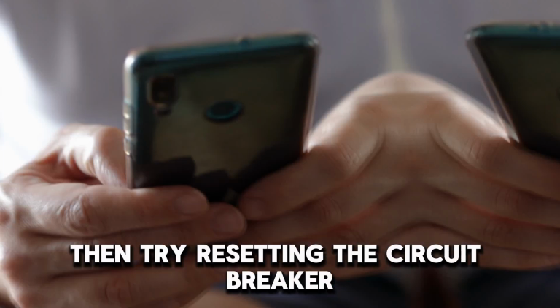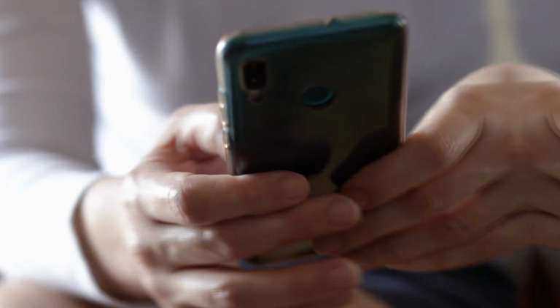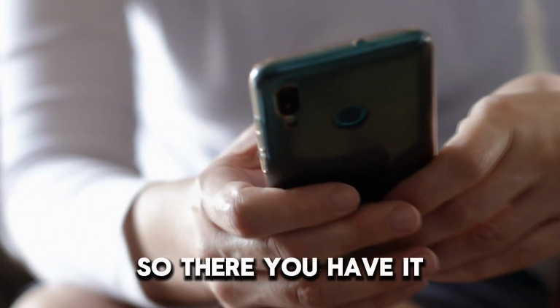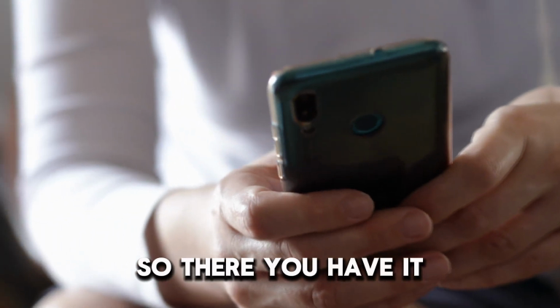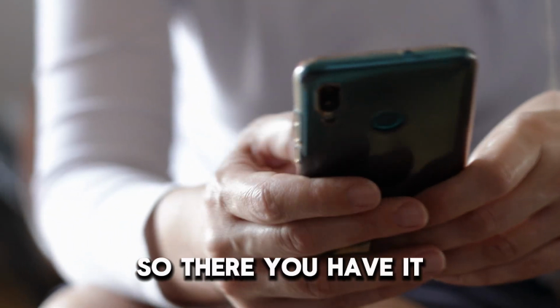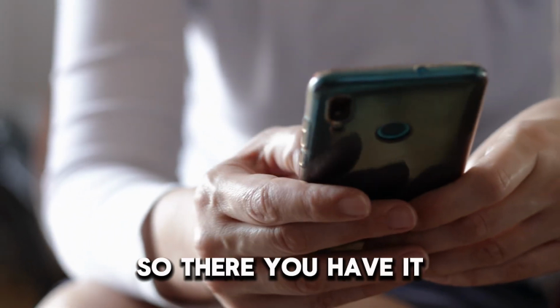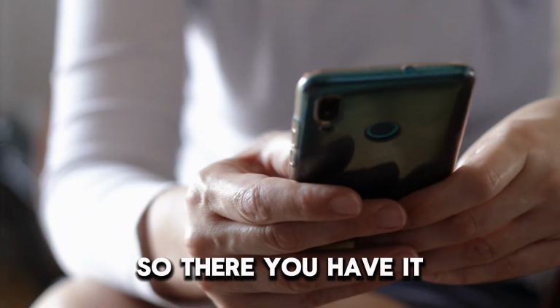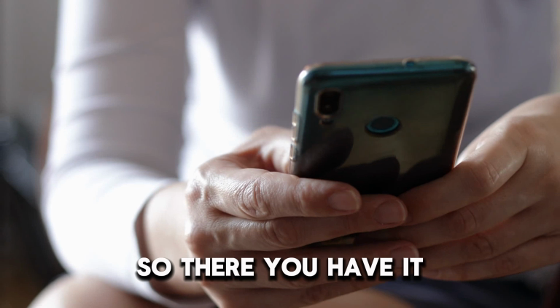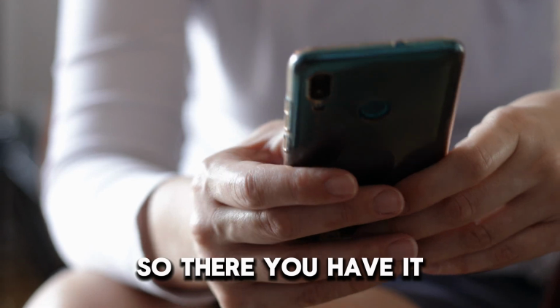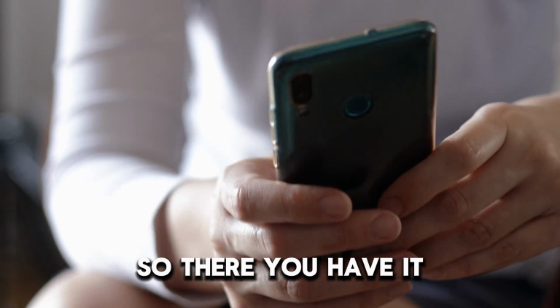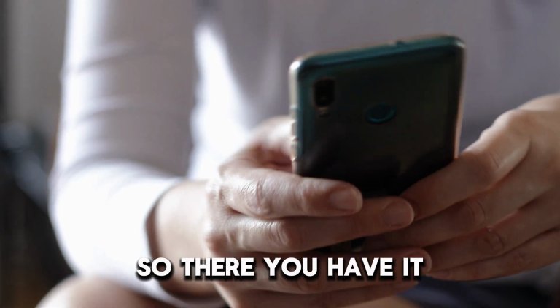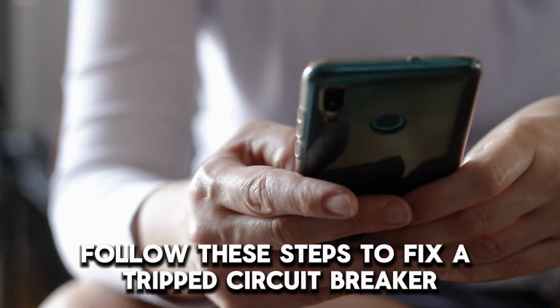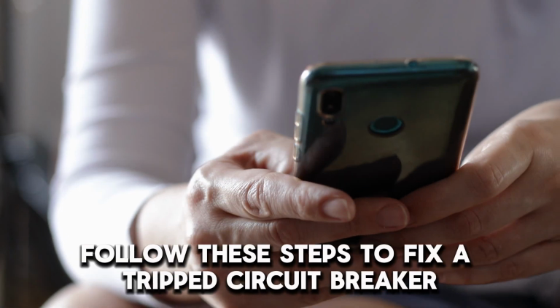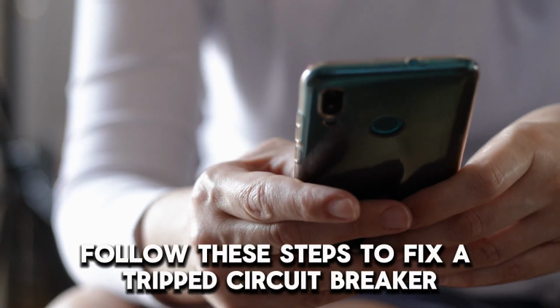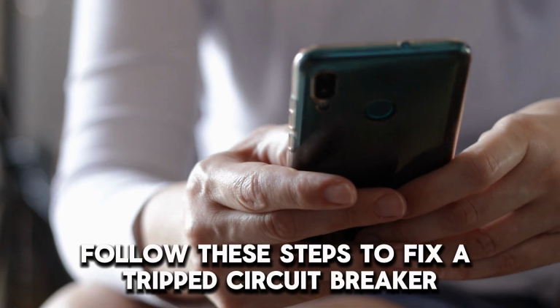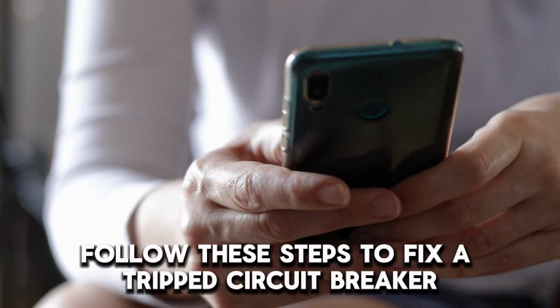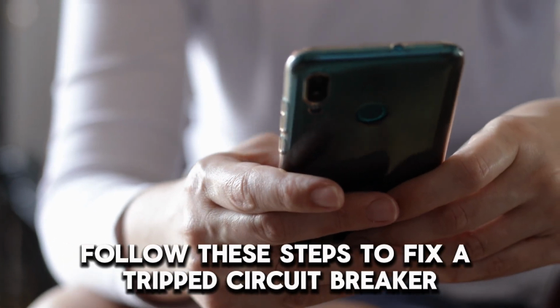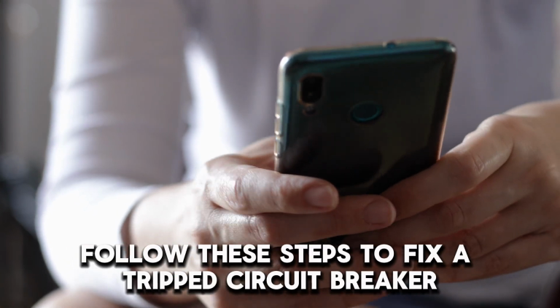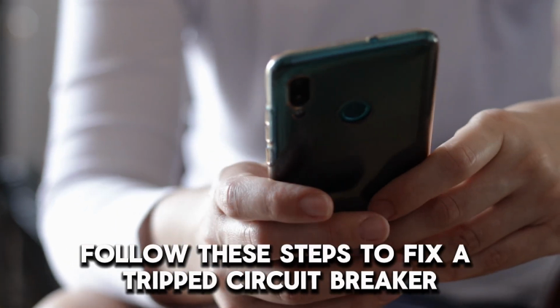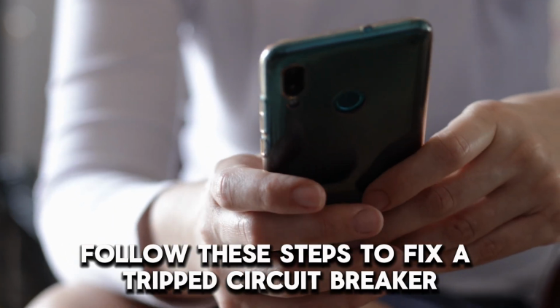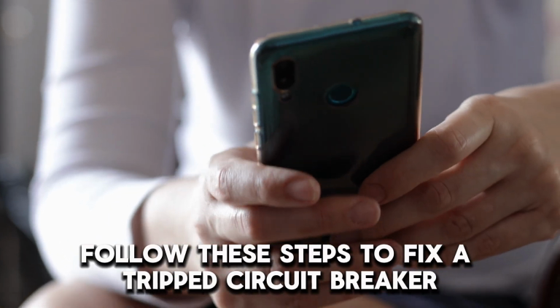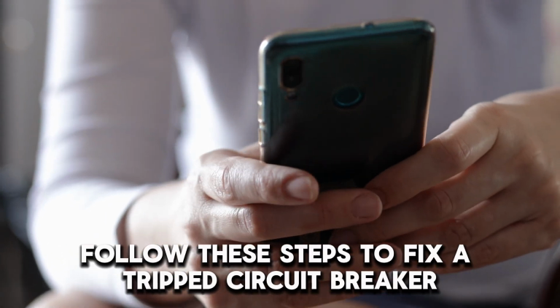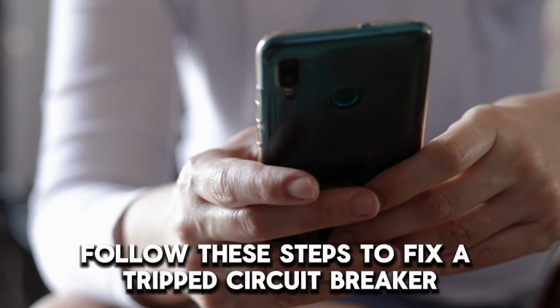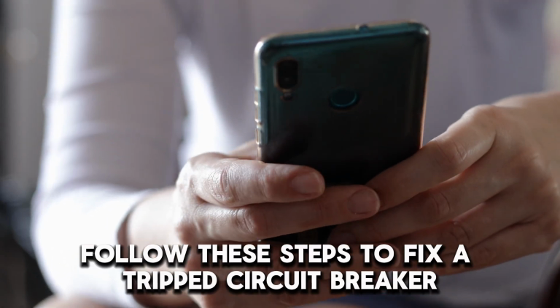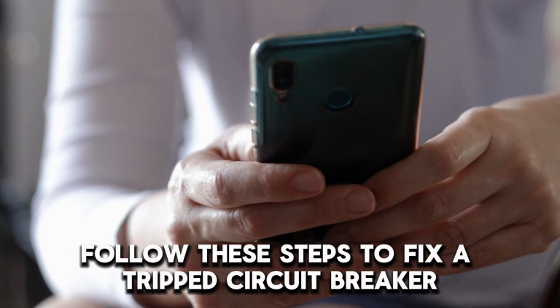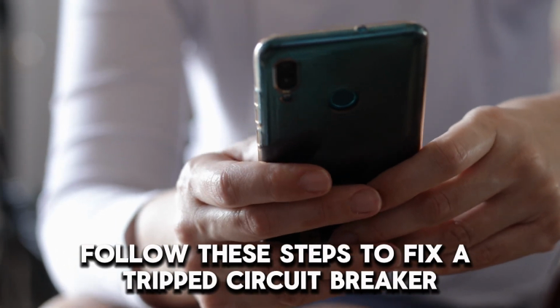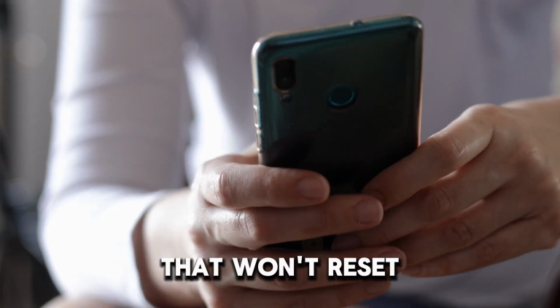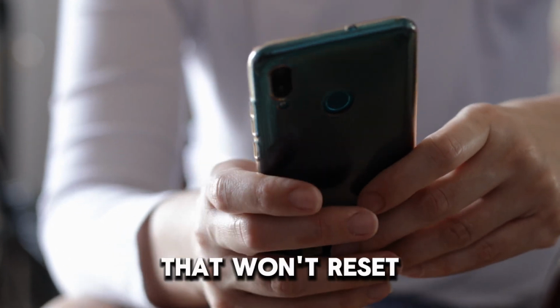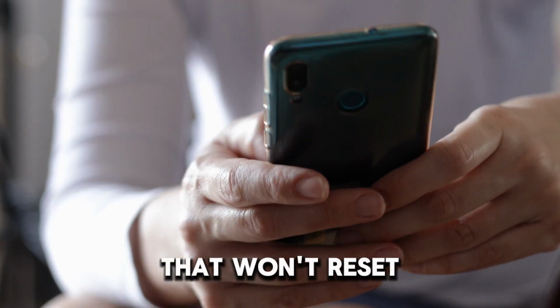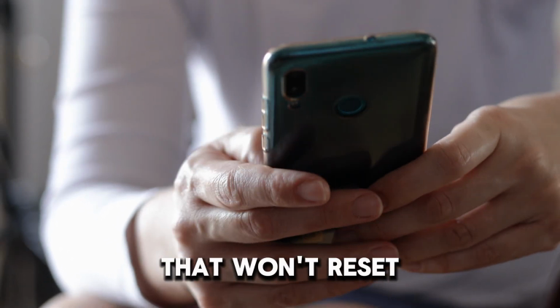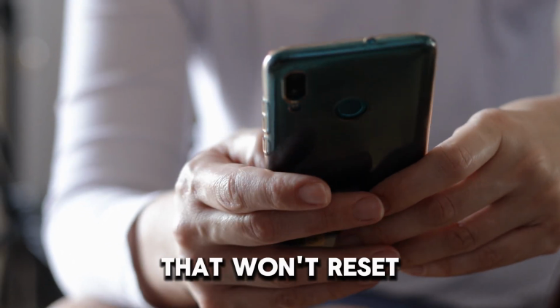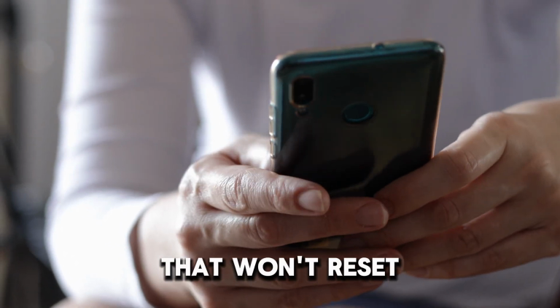So, there you have it. Follow these steps to fix a tripped circuit breaker that won't reset.